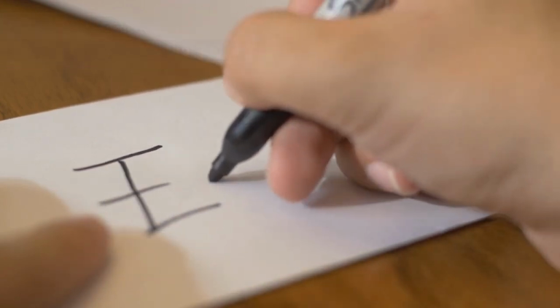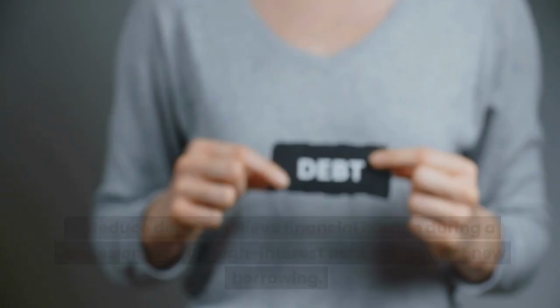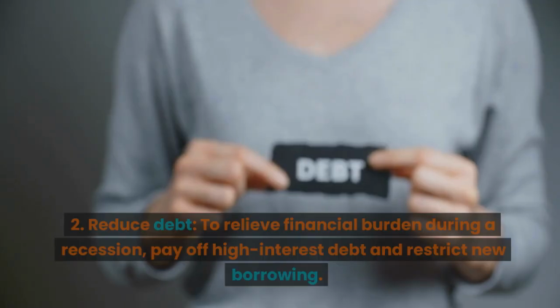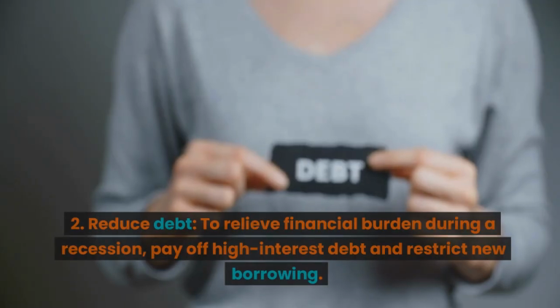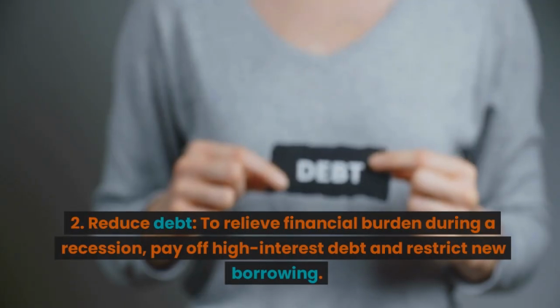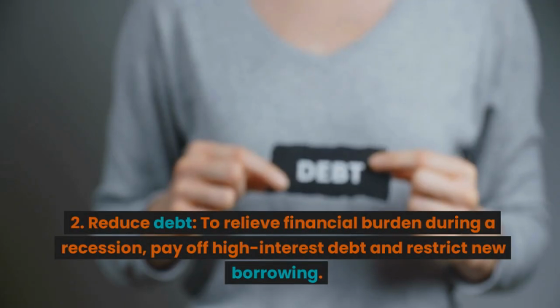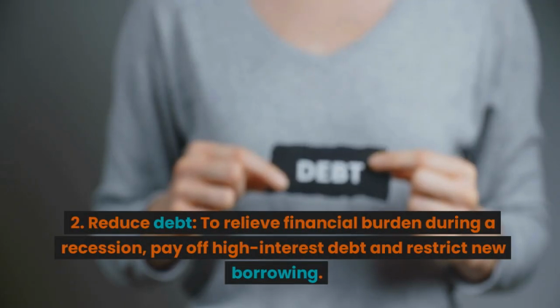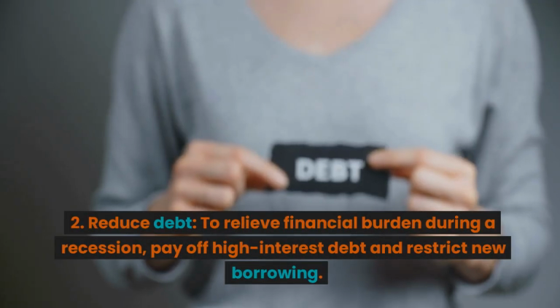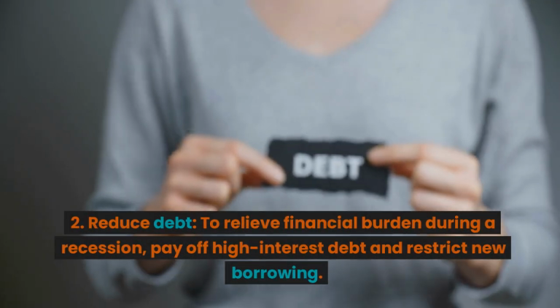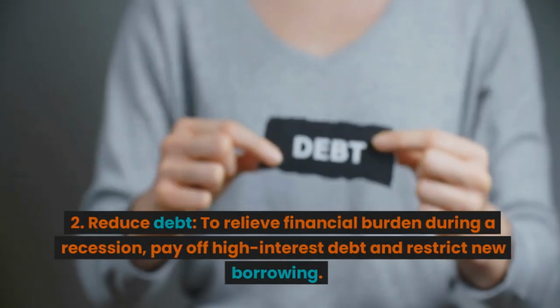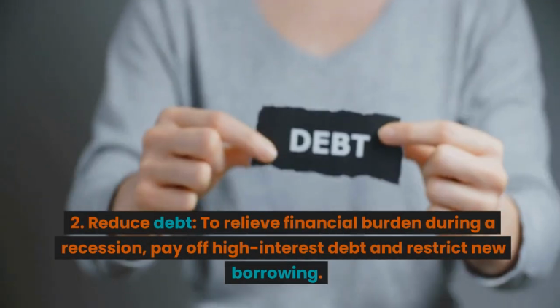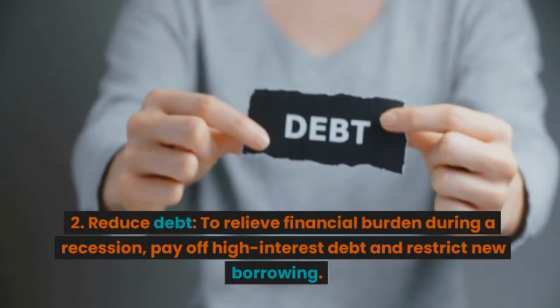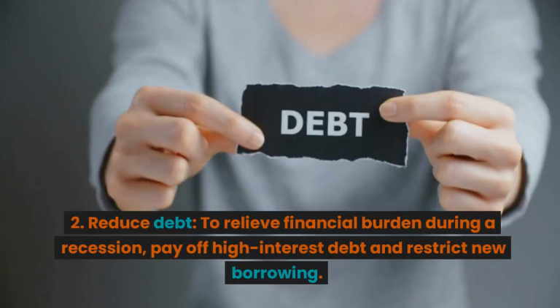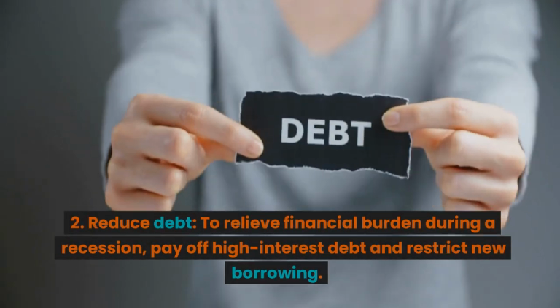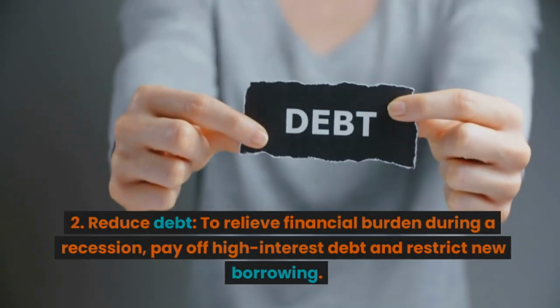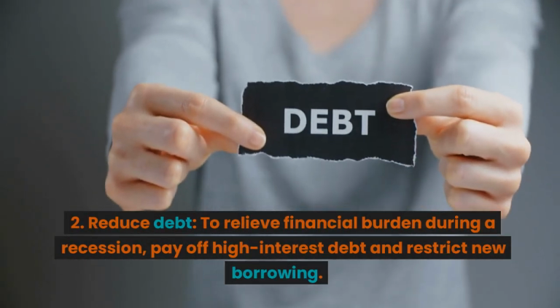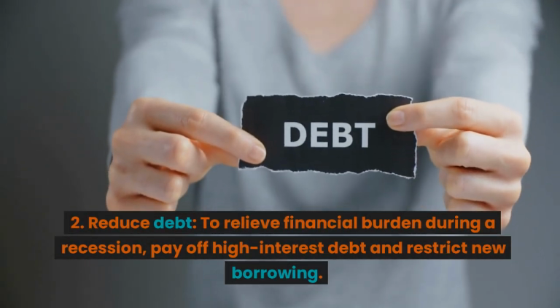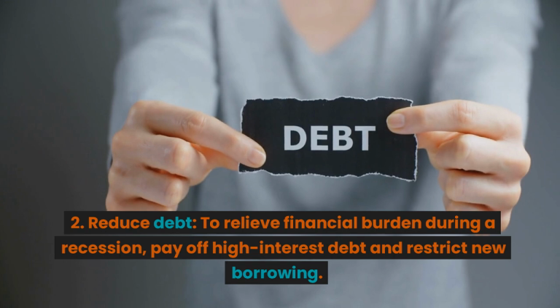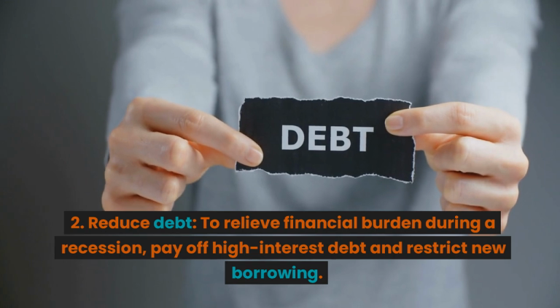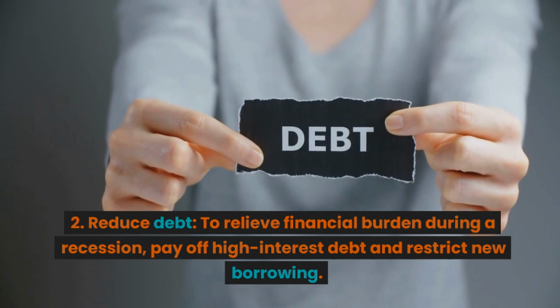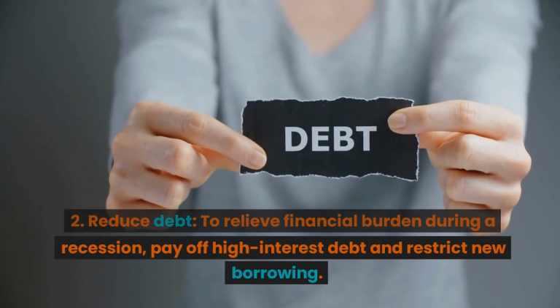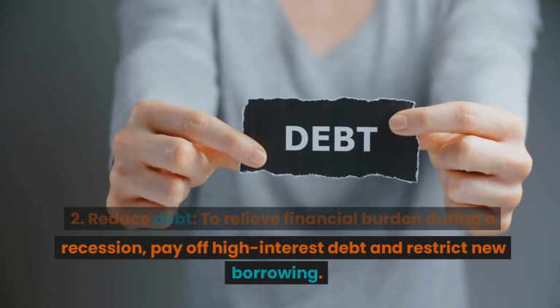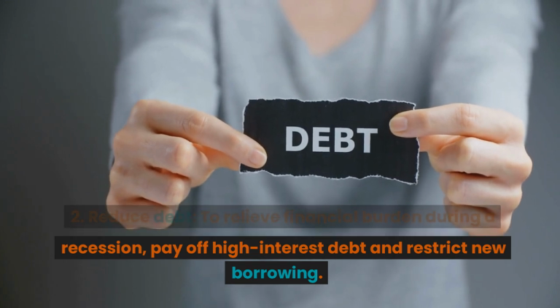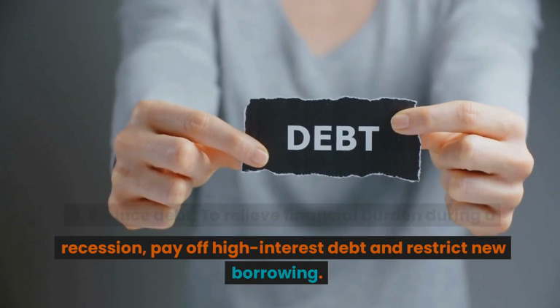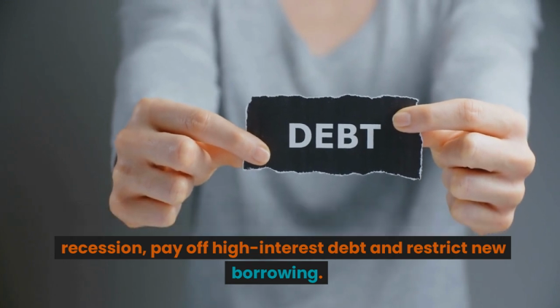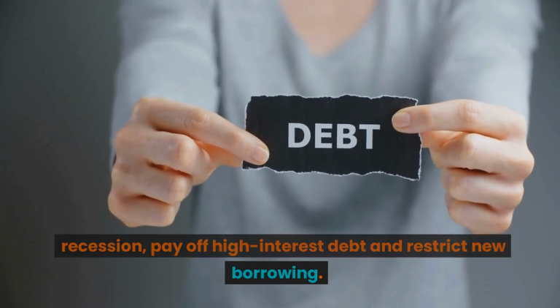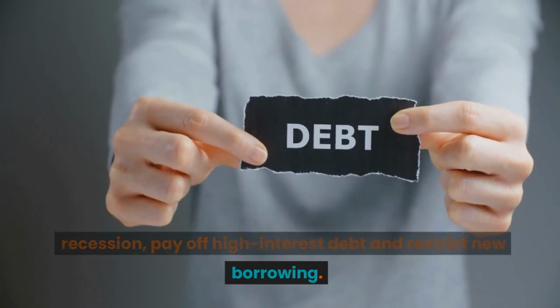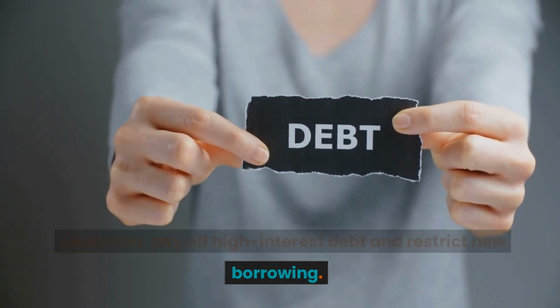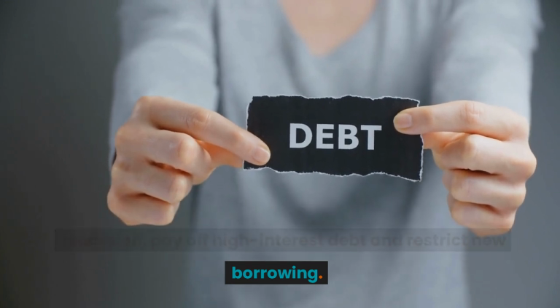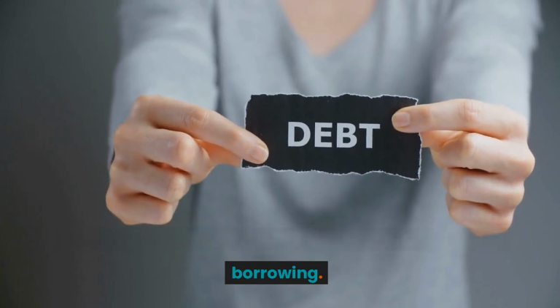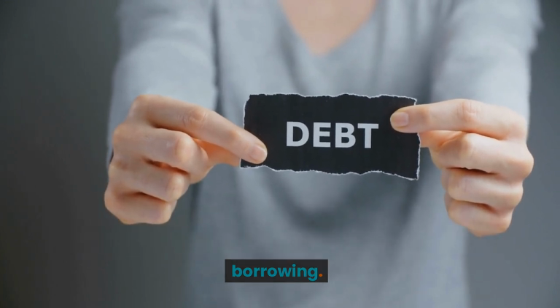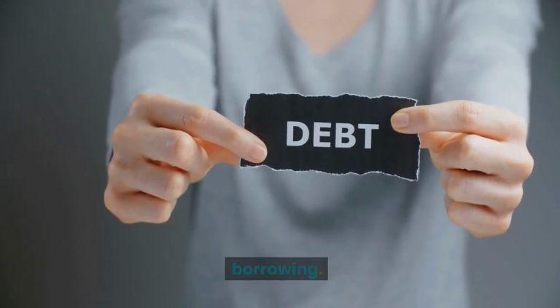2. Reduce debt. To relieve financial burden during a recession, pay off high interest debt and restrict new borrowing.